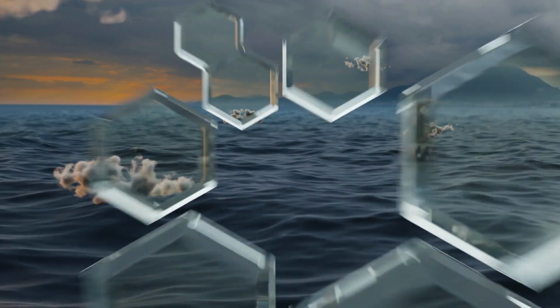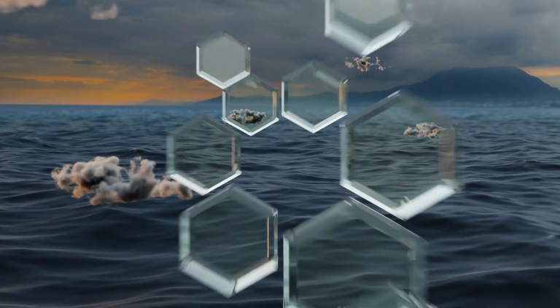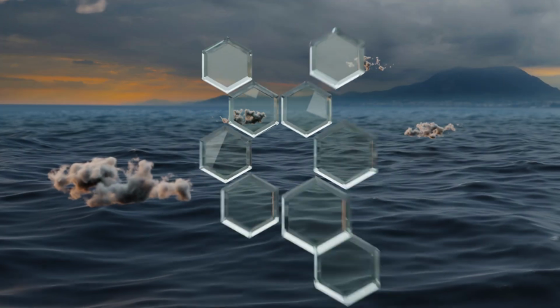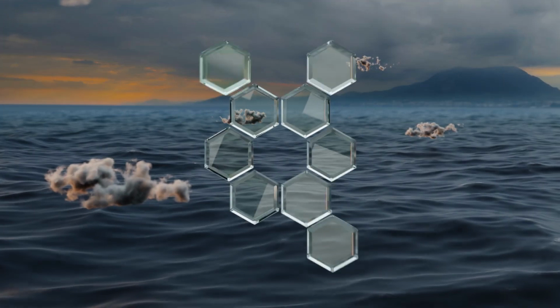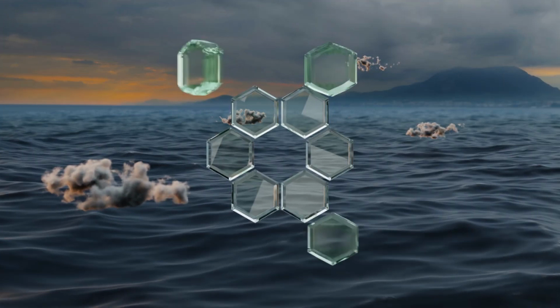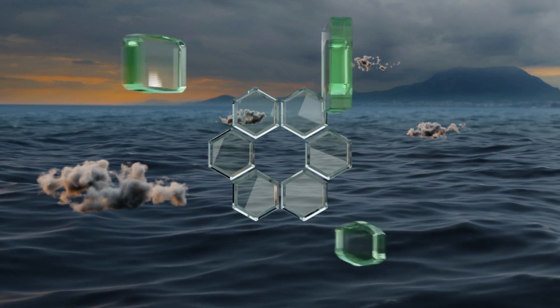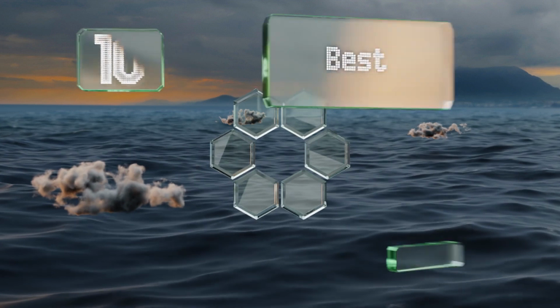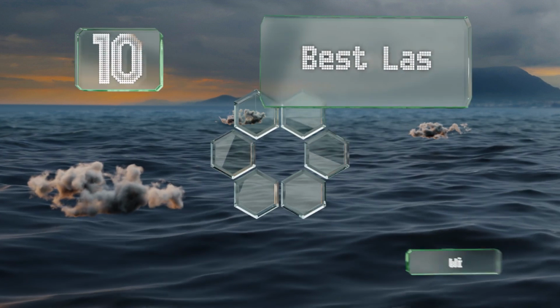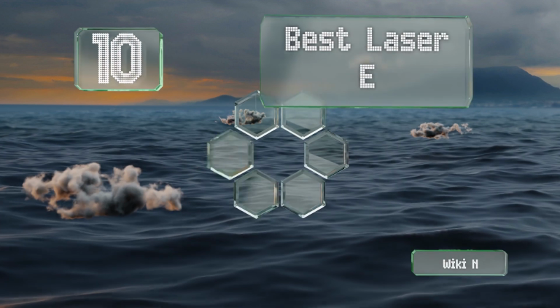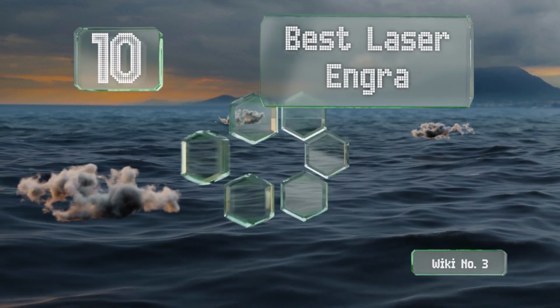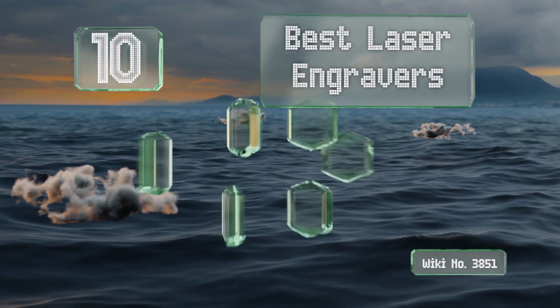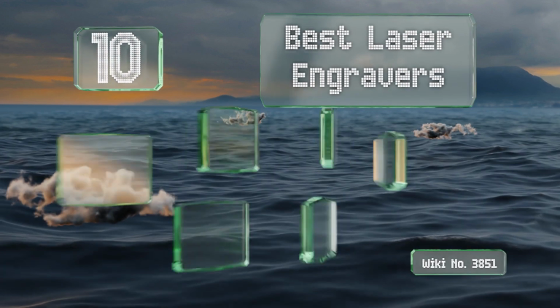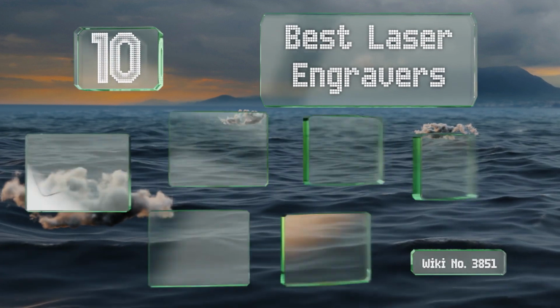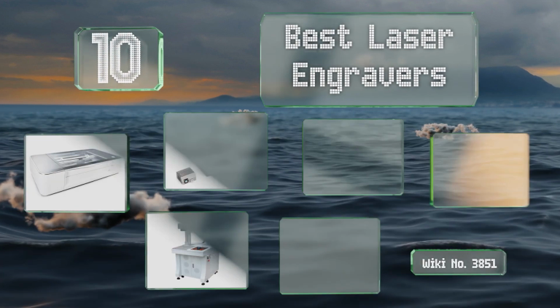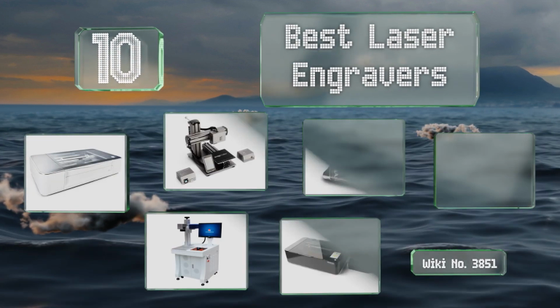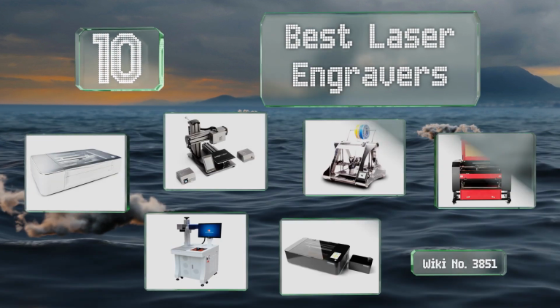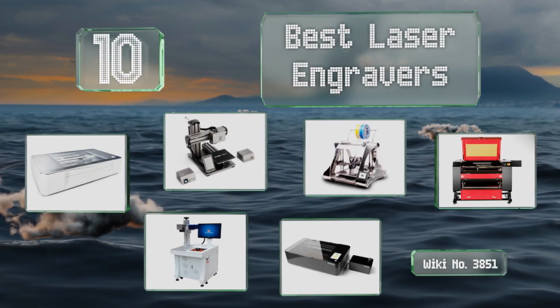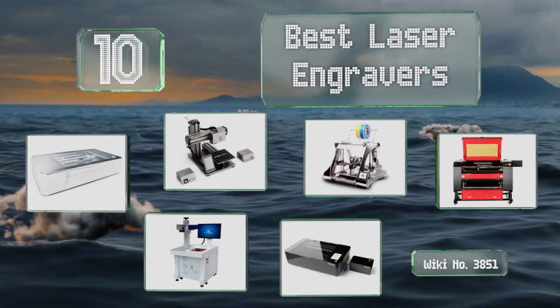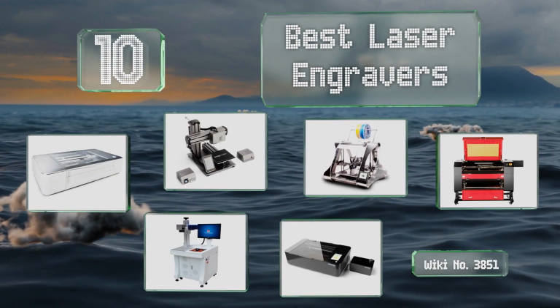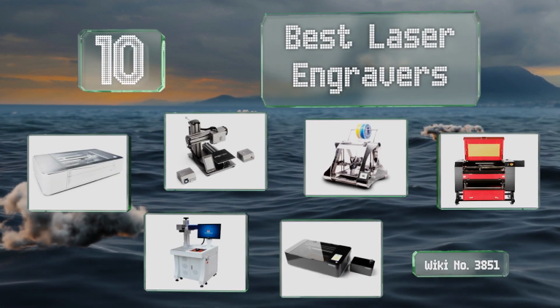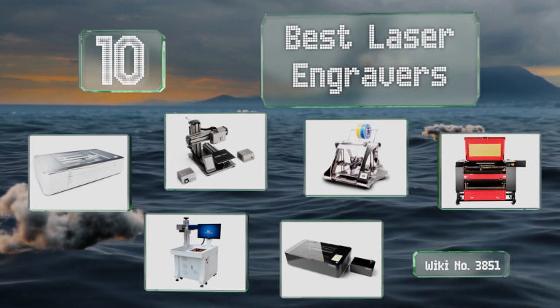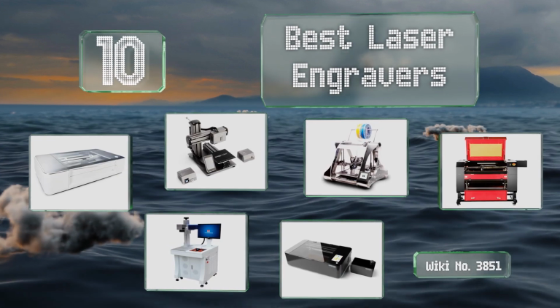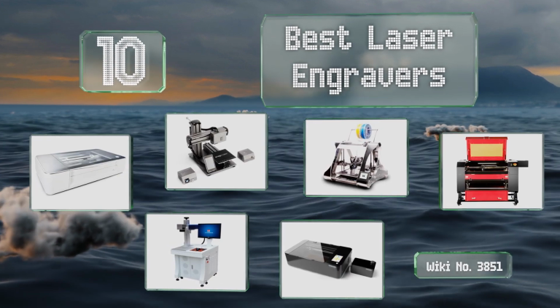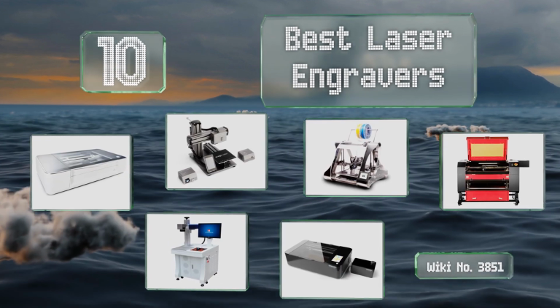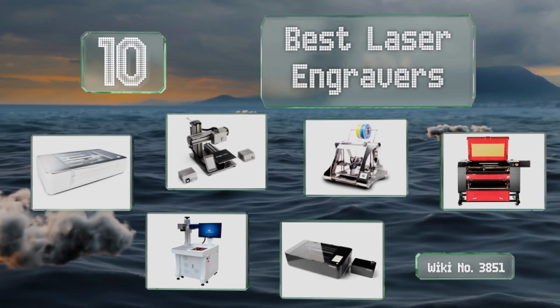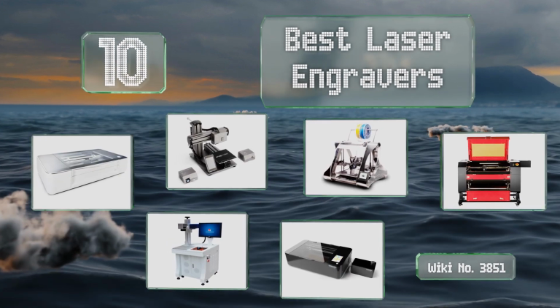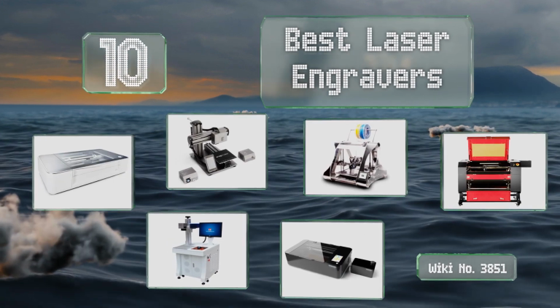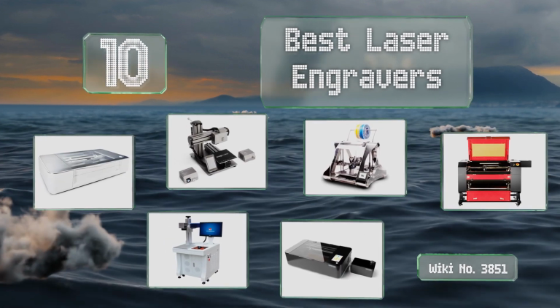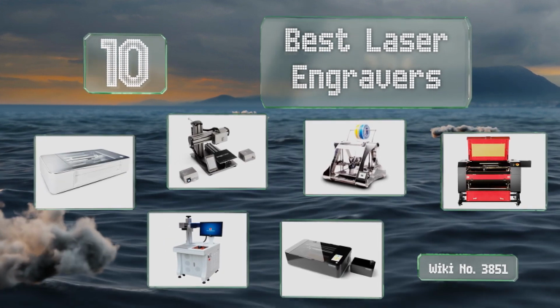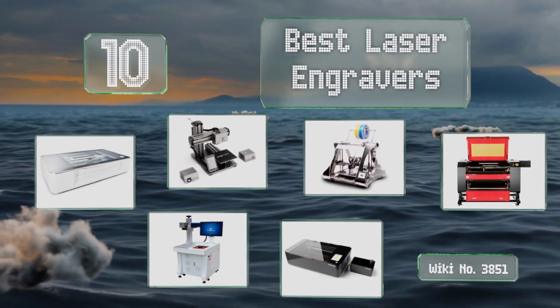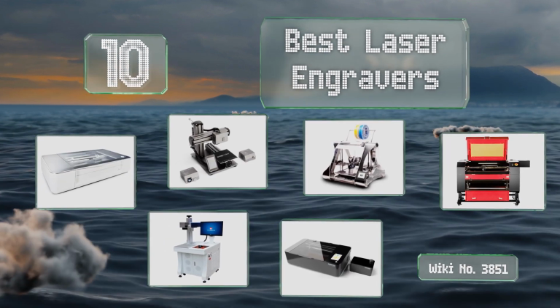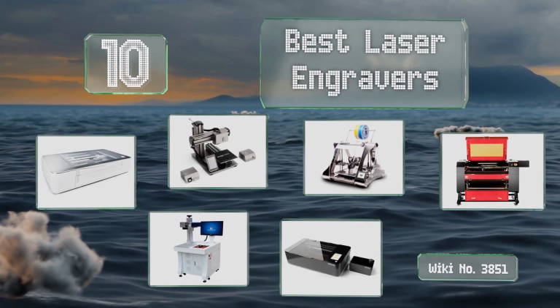EasyVid presents the 10 best laser engravers. Let's get started with the list.